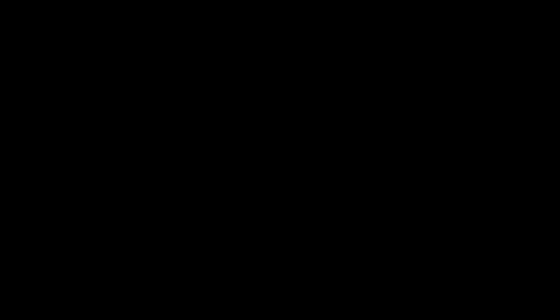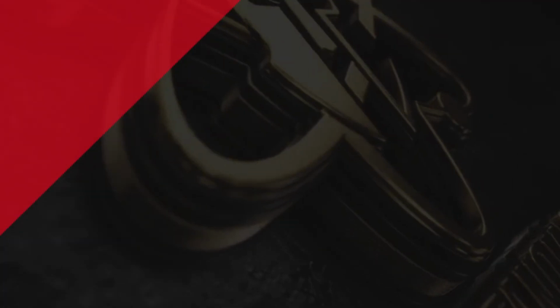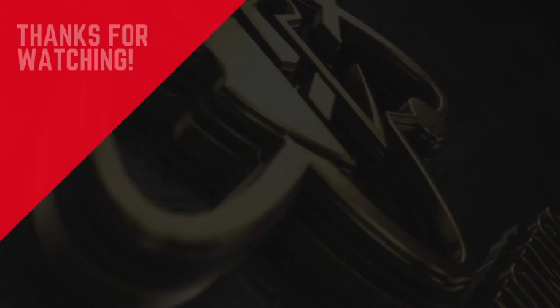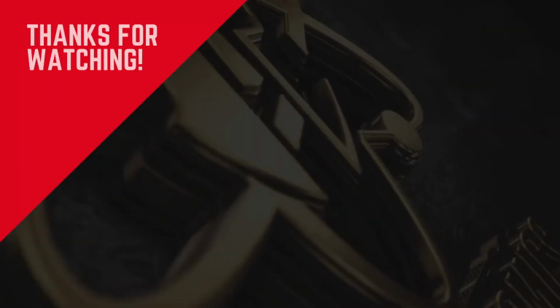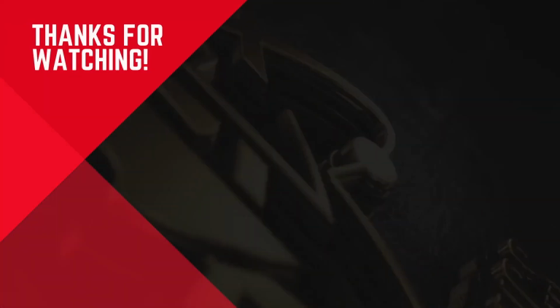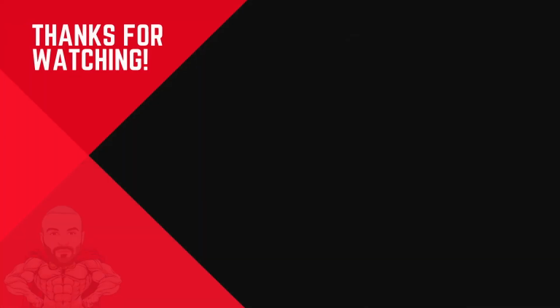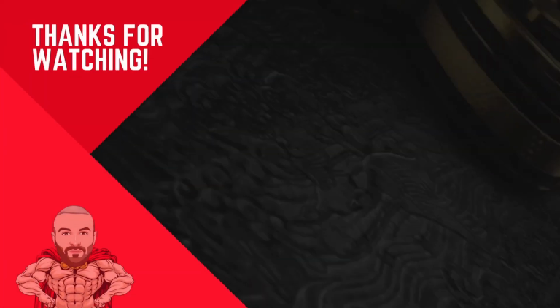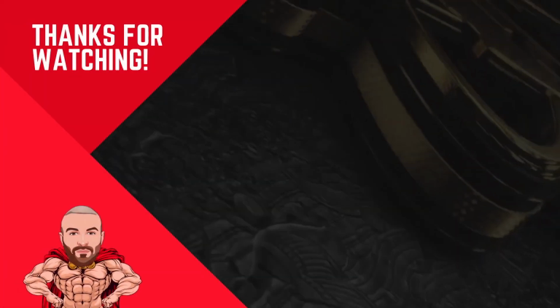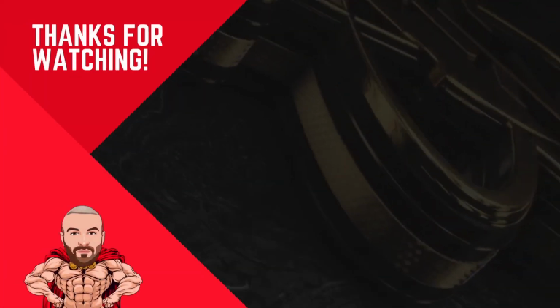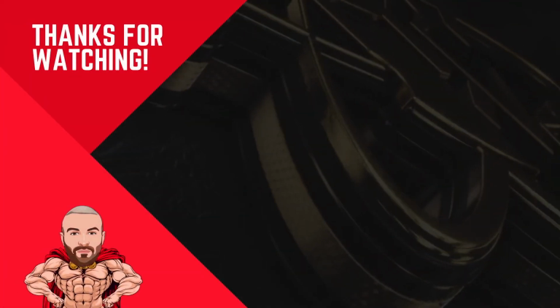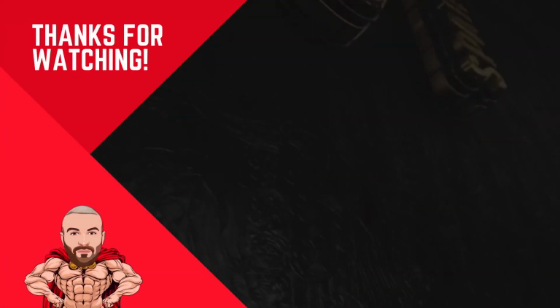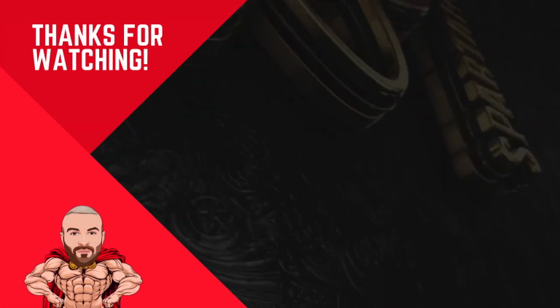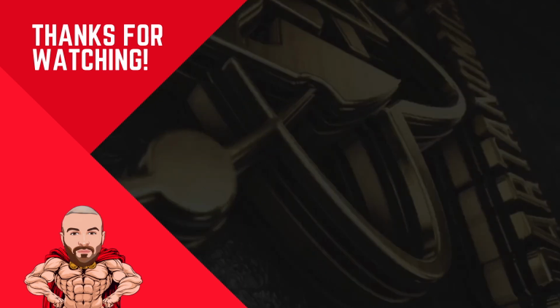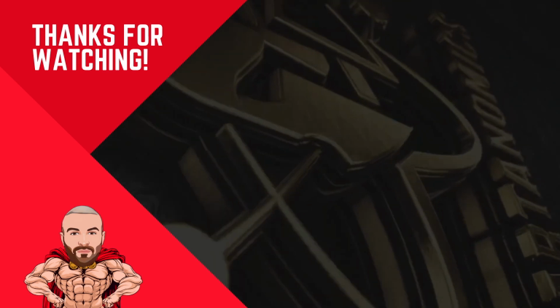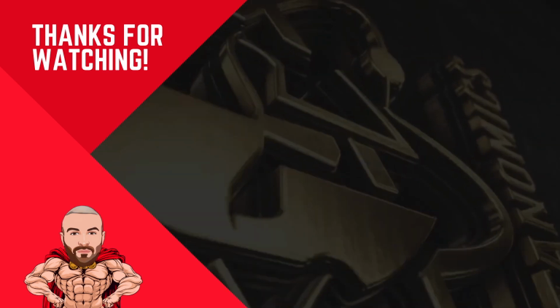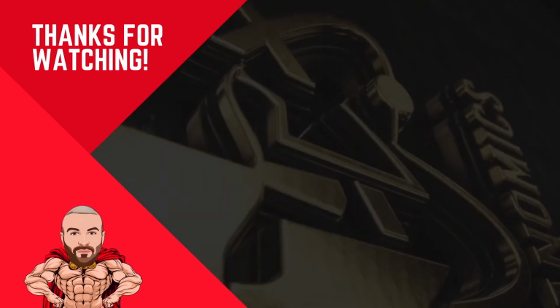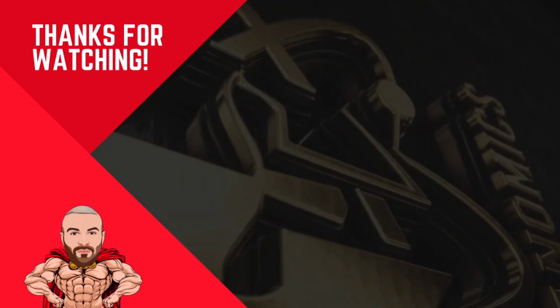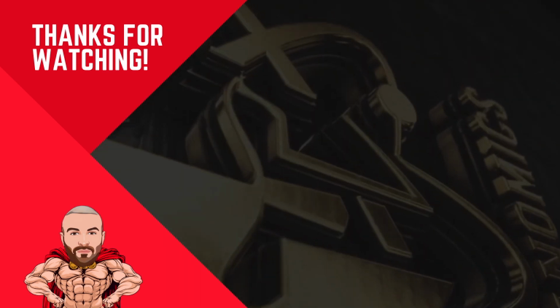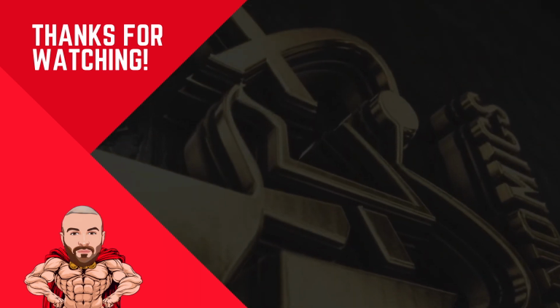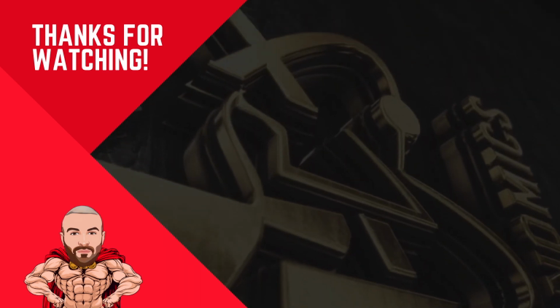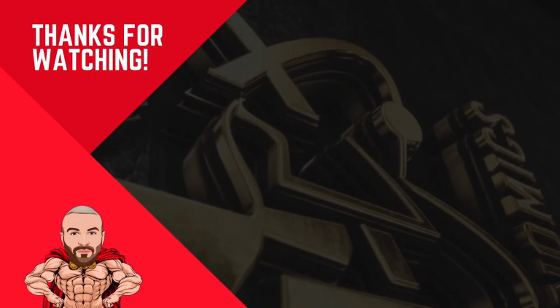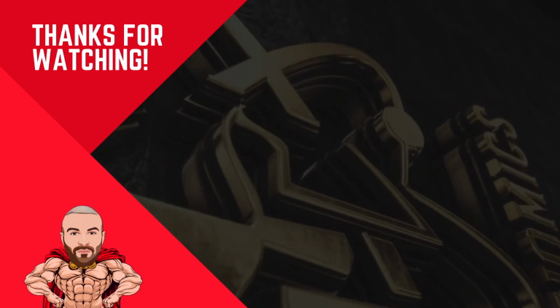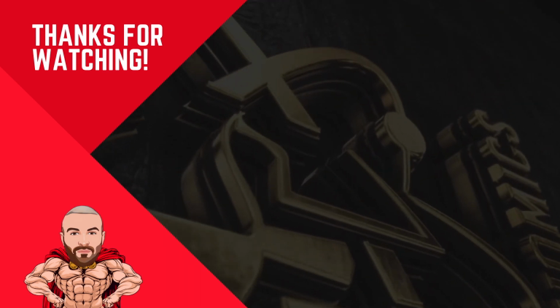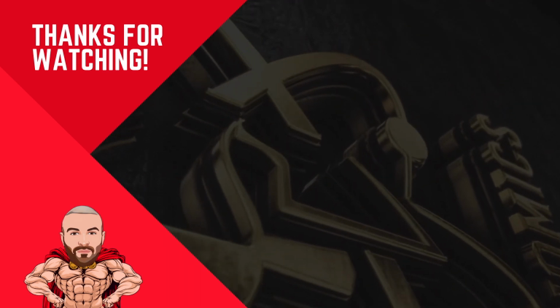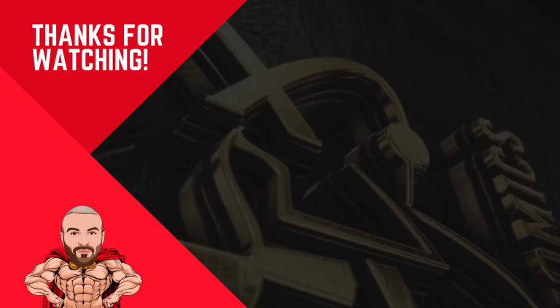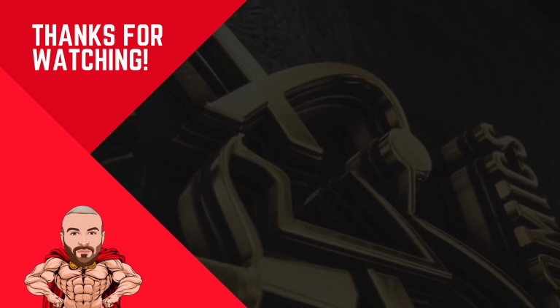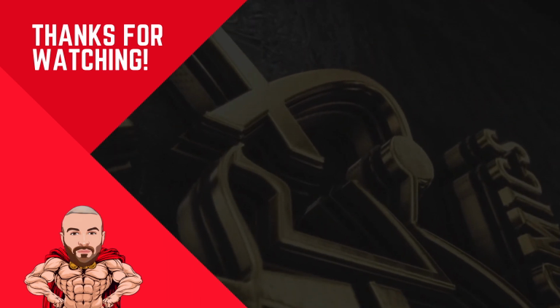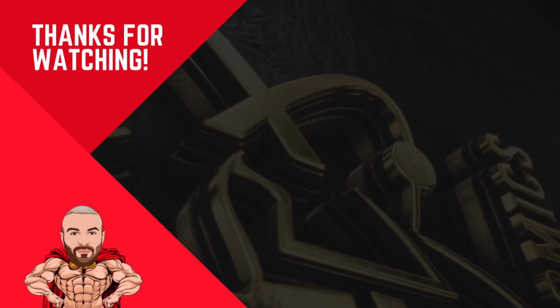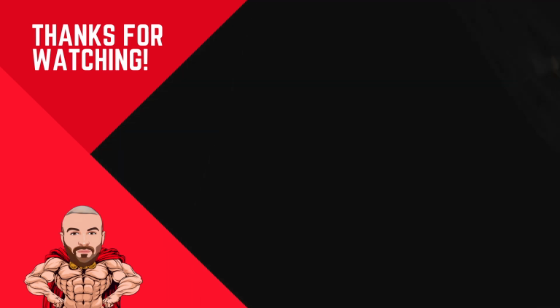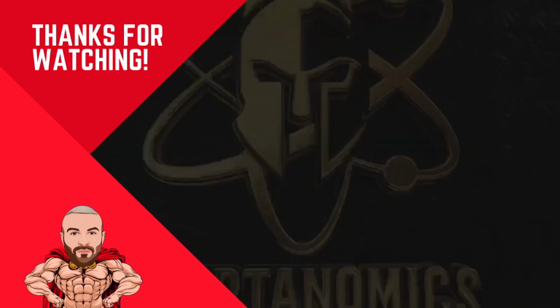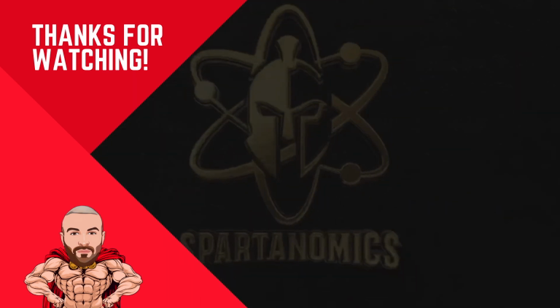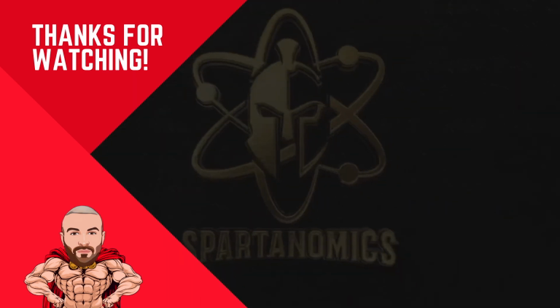Thank you for watching — don't forget to like, comment, and subscribe. Until next time, peace.